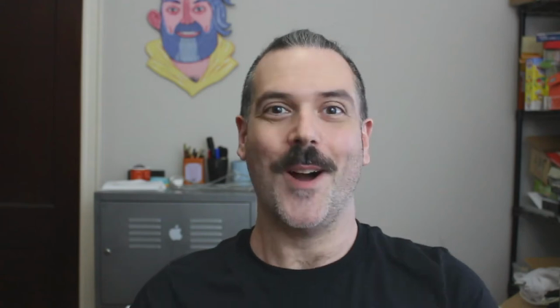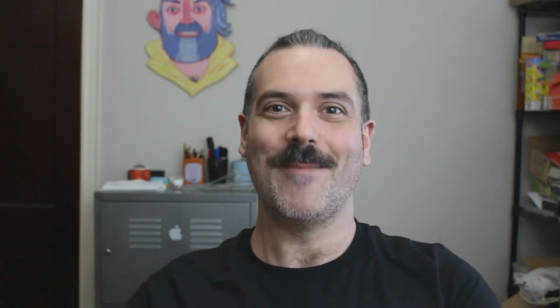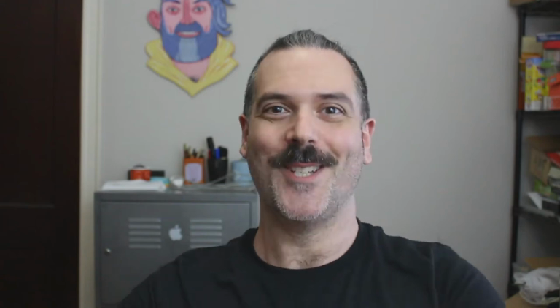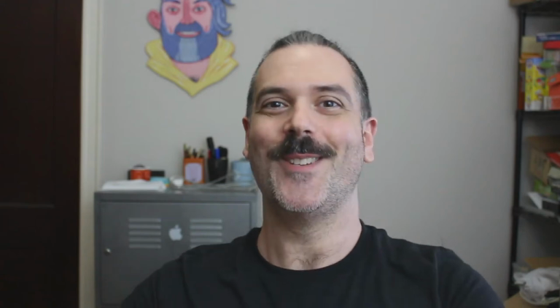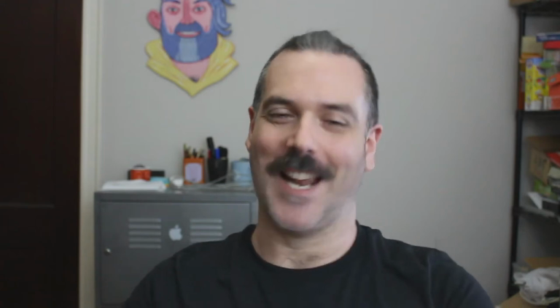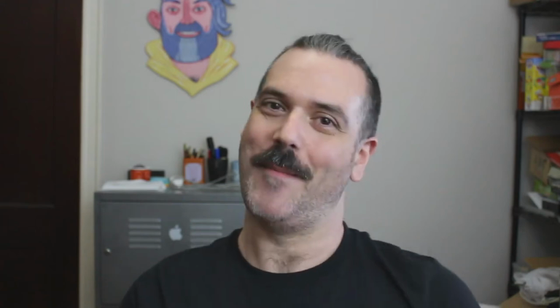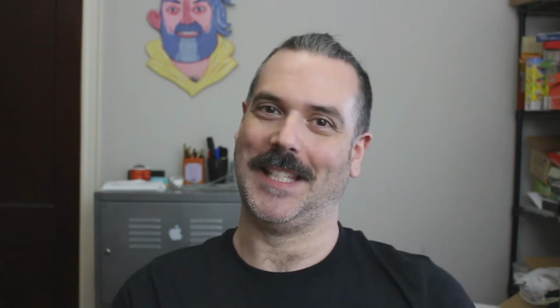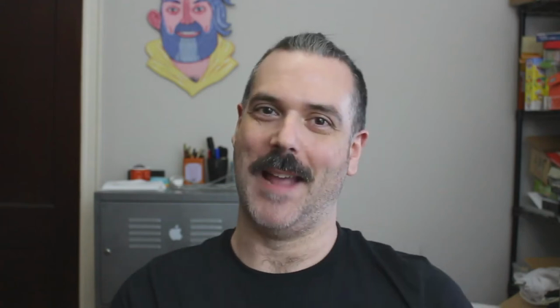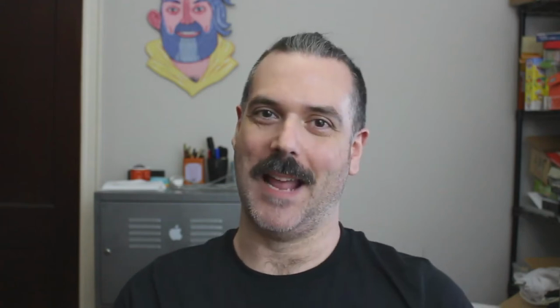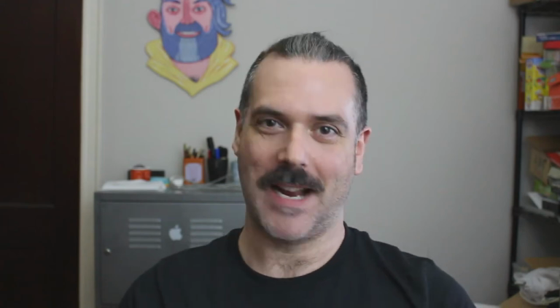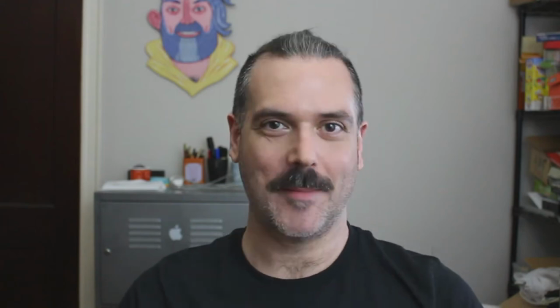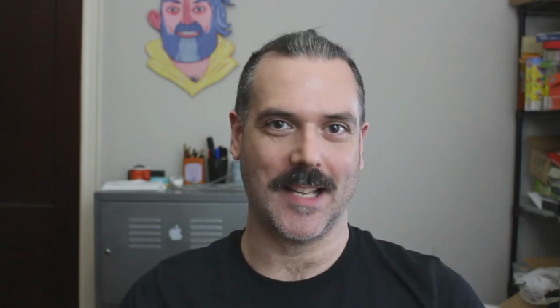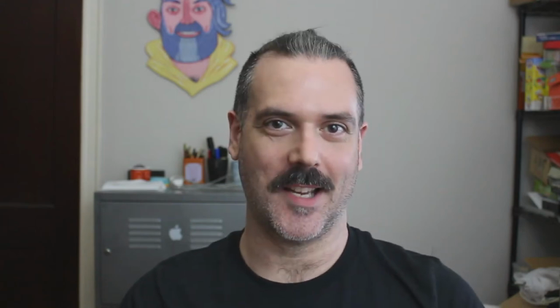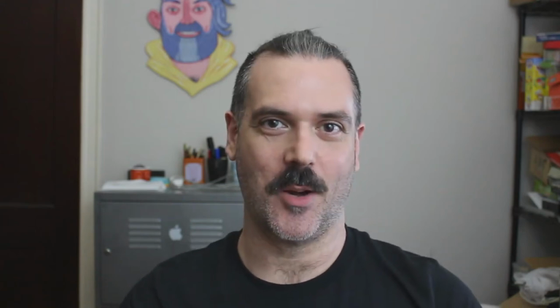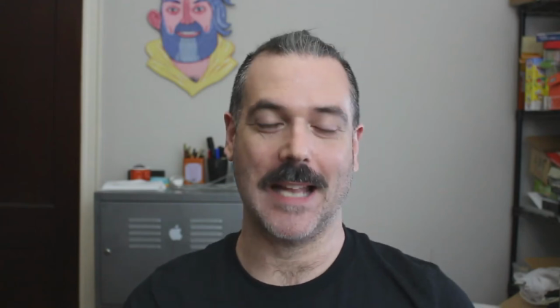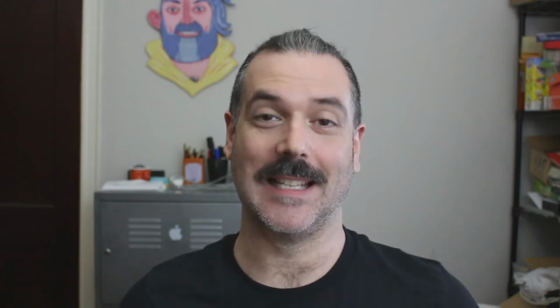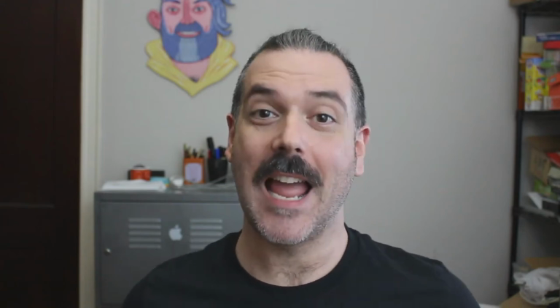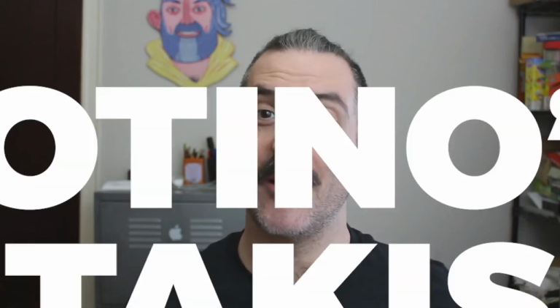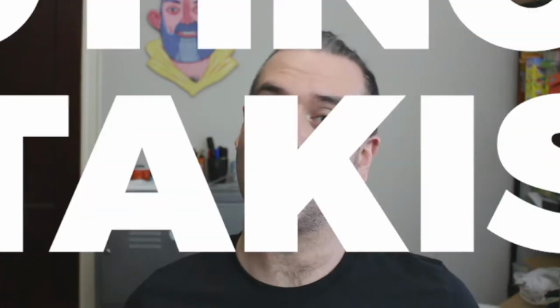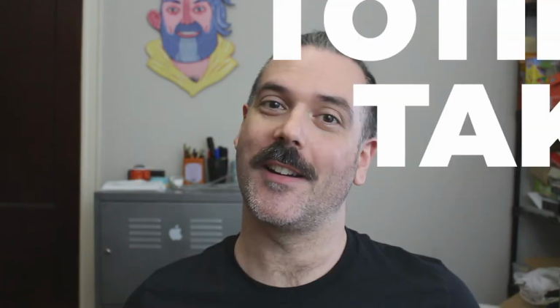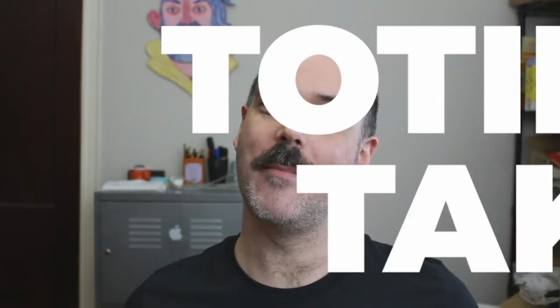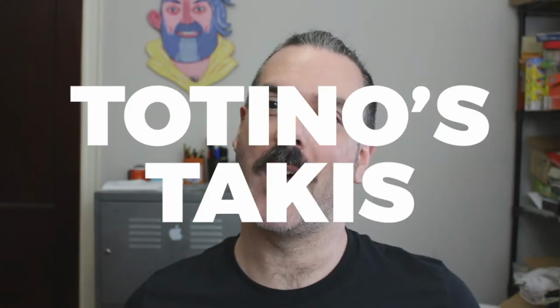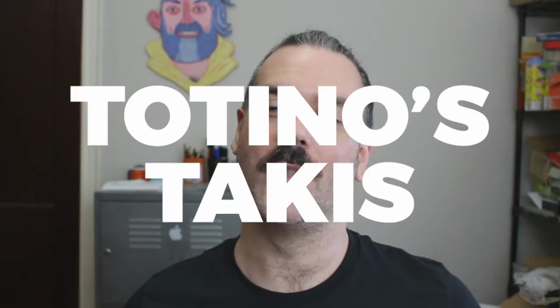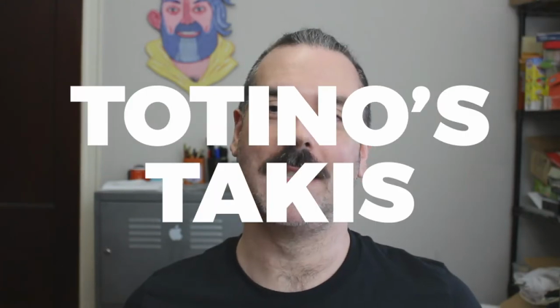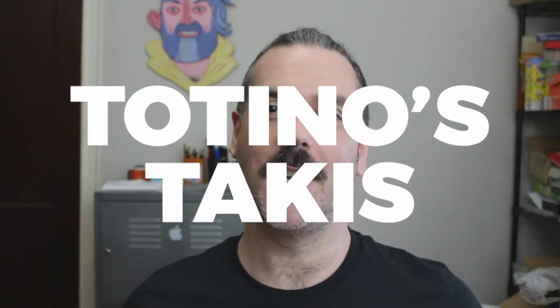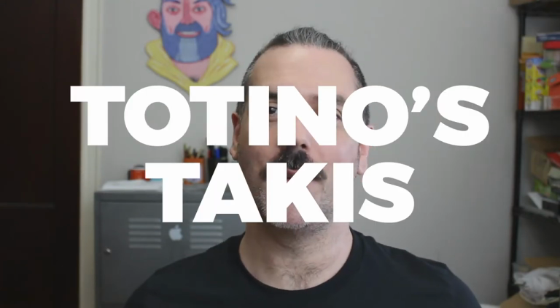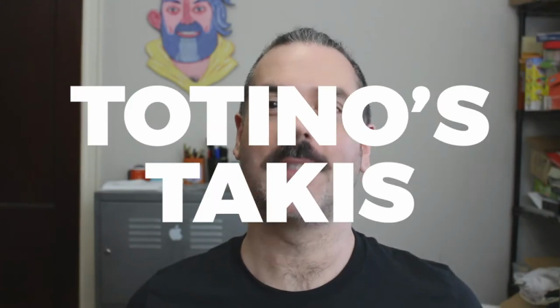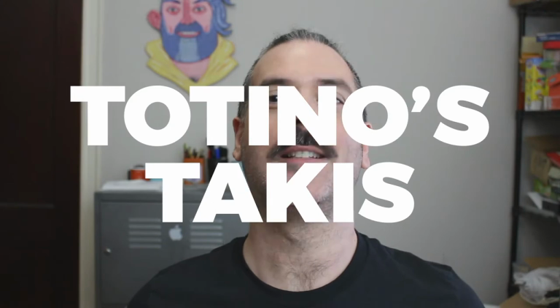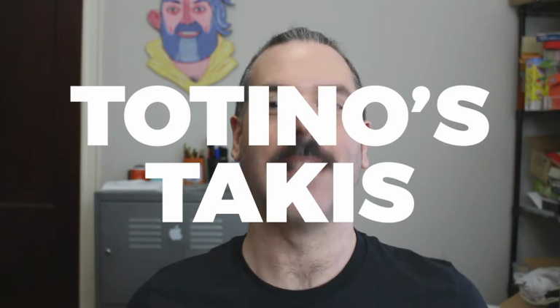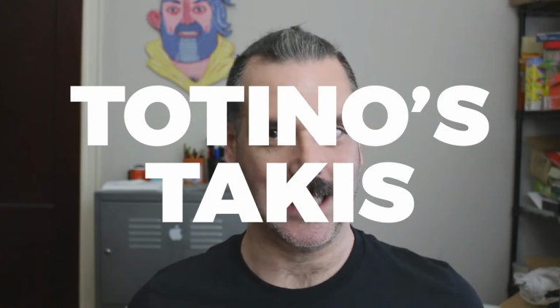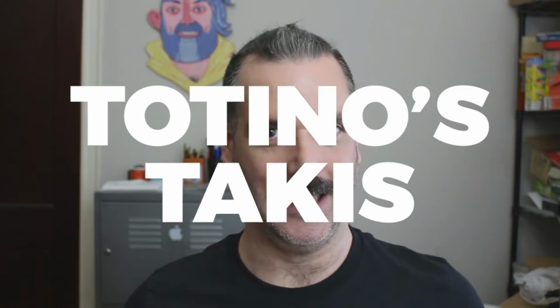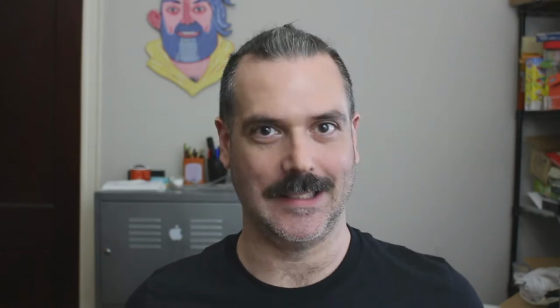Welcome to Son of a Pizza Man. My name is Enzo and today we're talking about Totino's Takis.